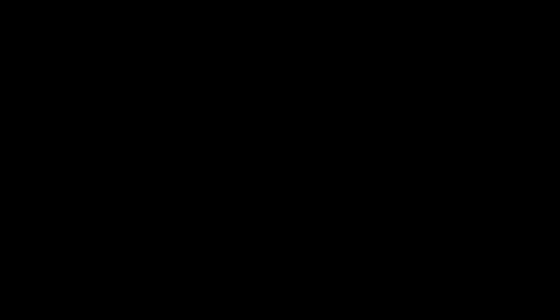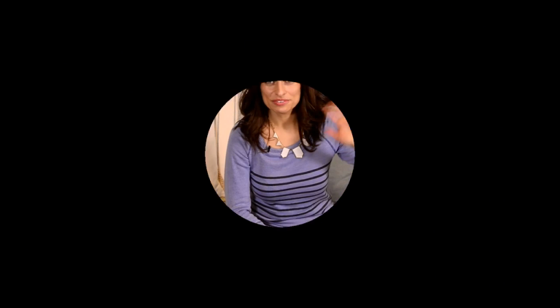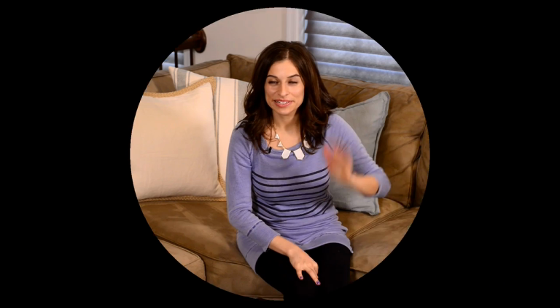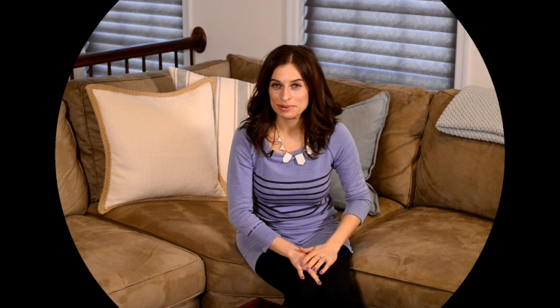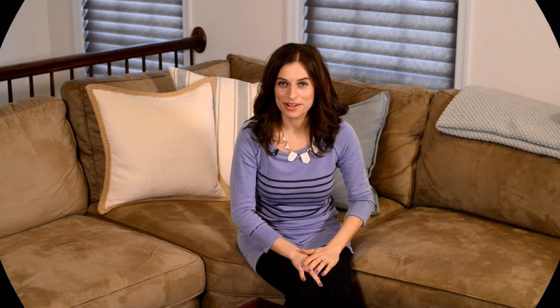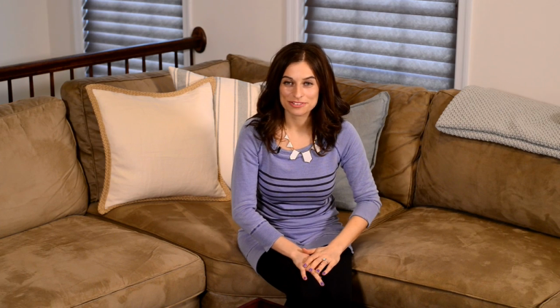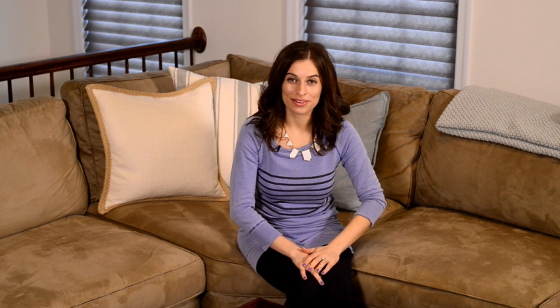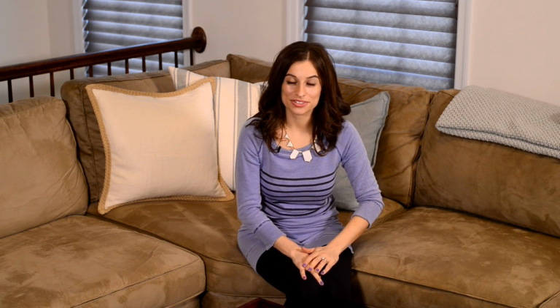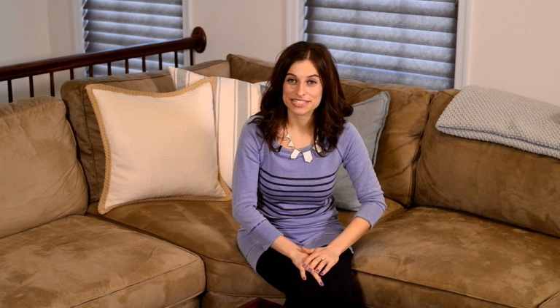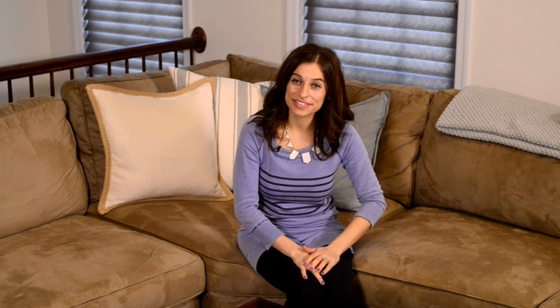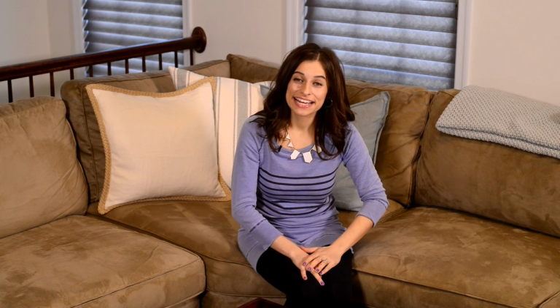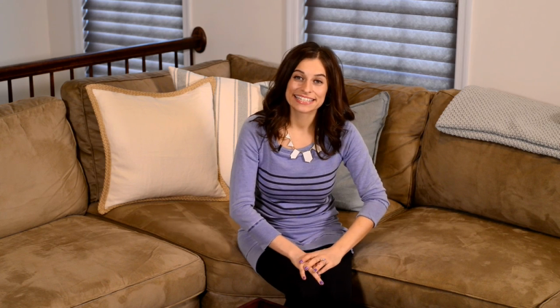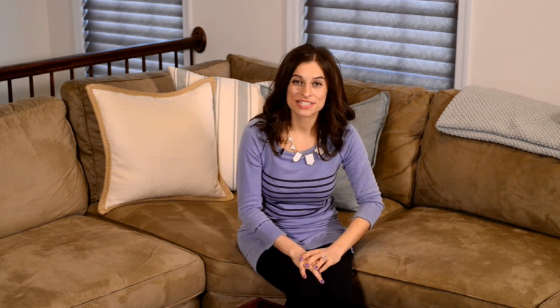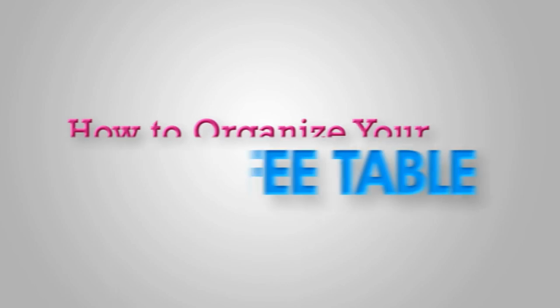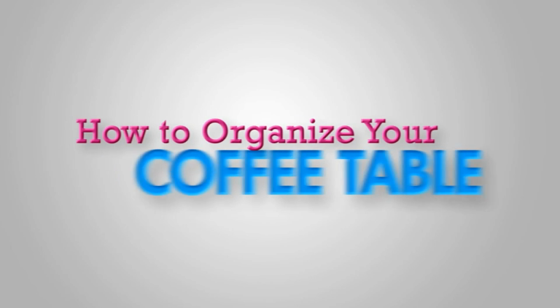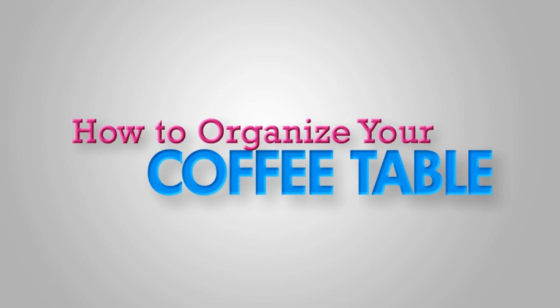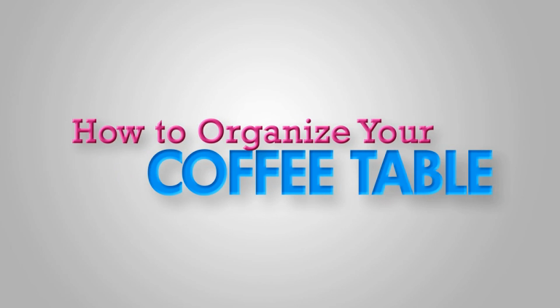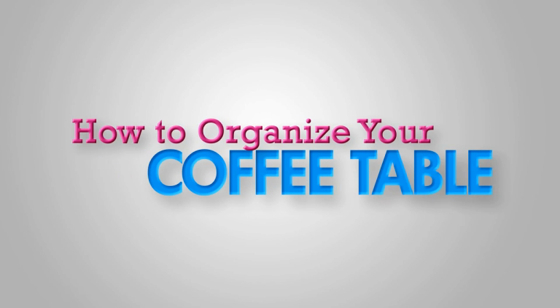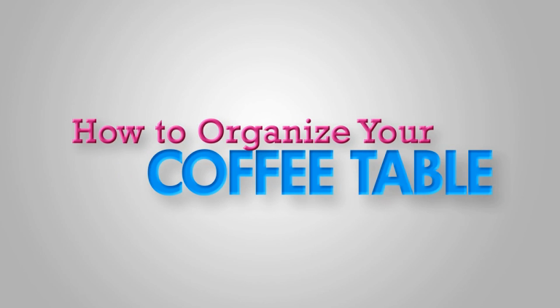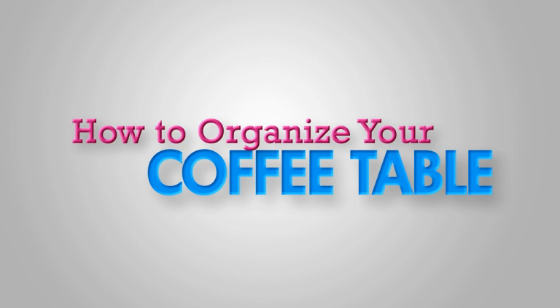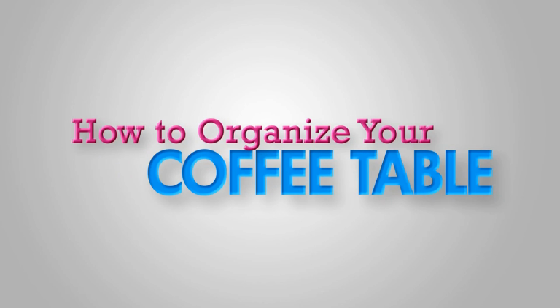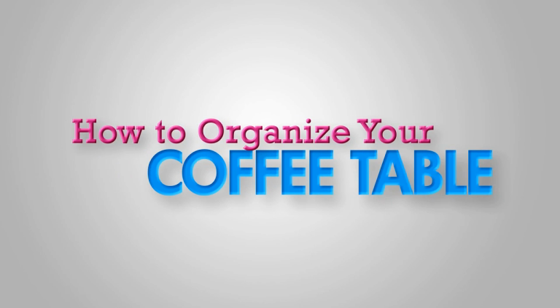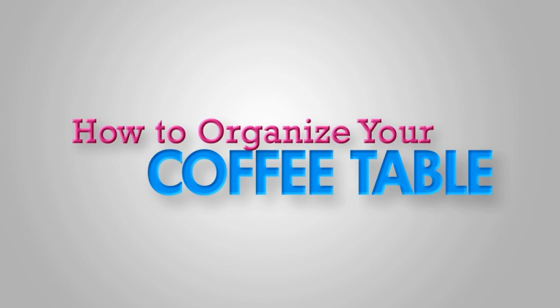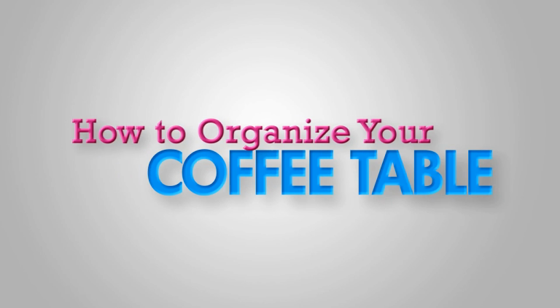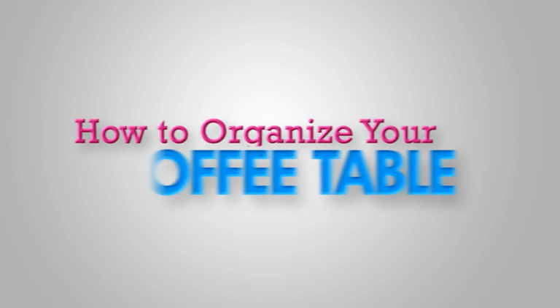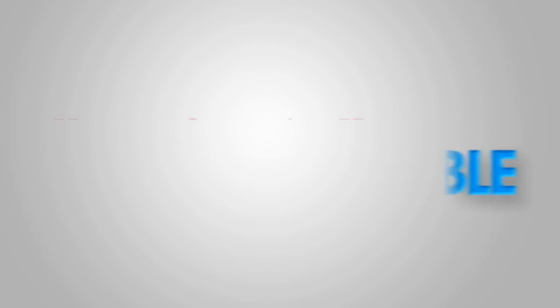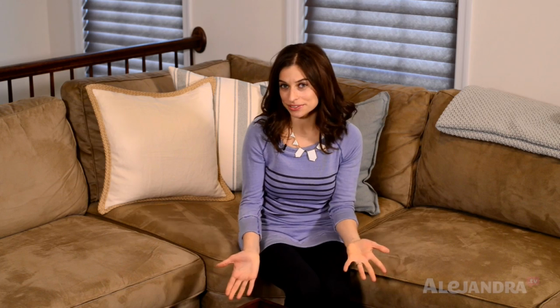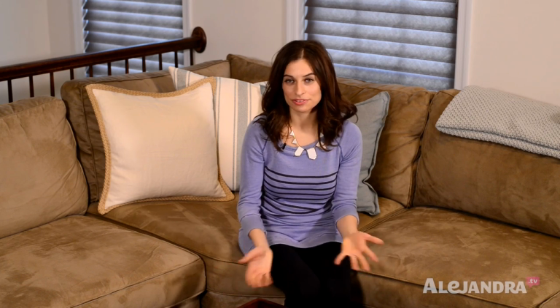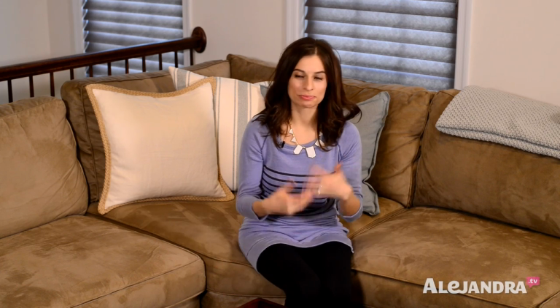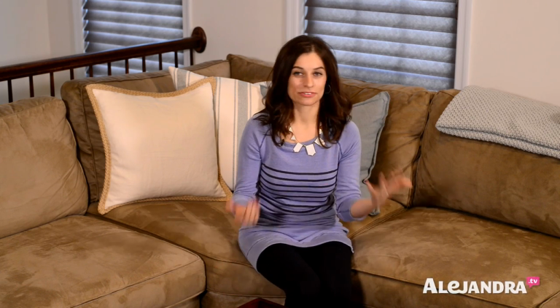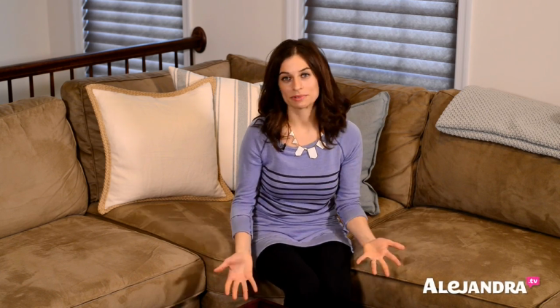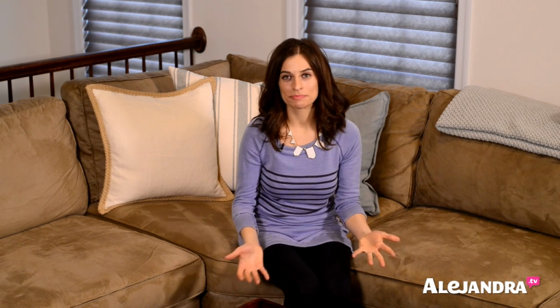Hi, everyone. I'm Alejandra from Alejandra.tv. And in this video, I'm going to show you how to organize your coffee table inside your living room or your family room.